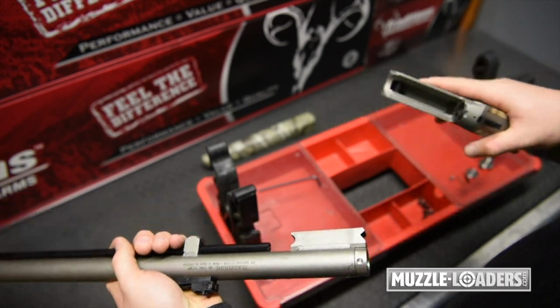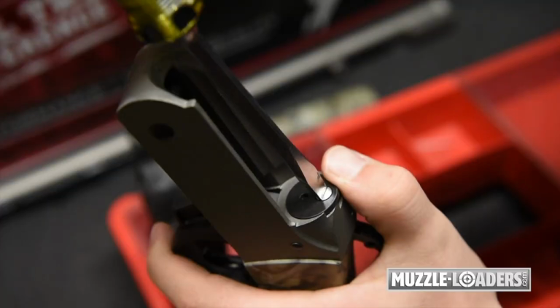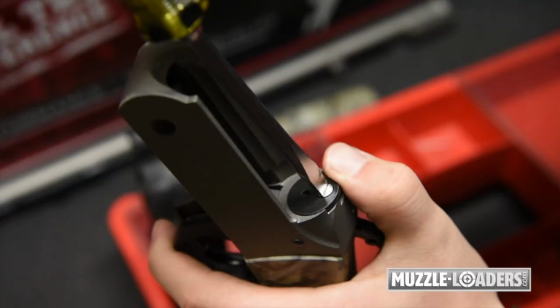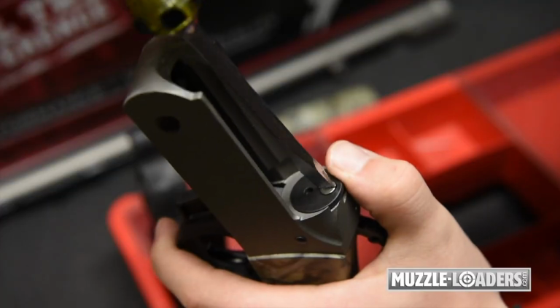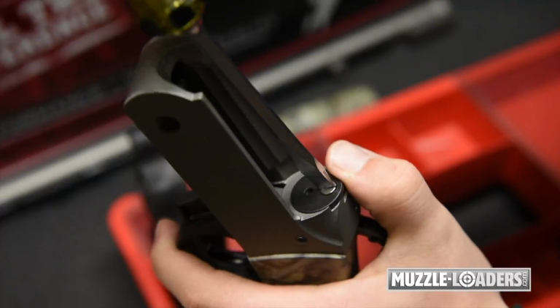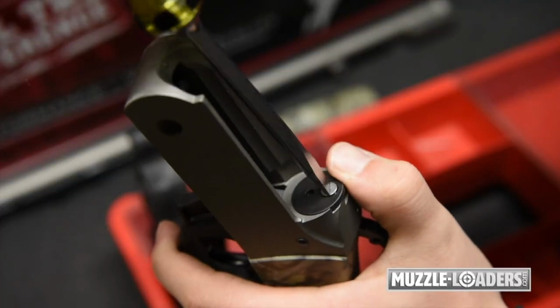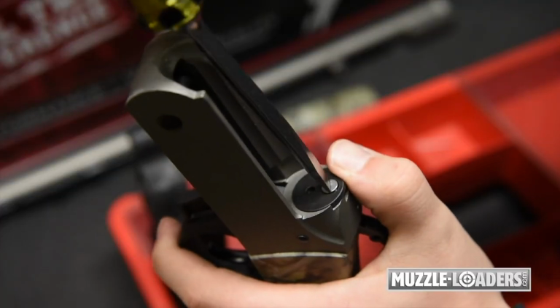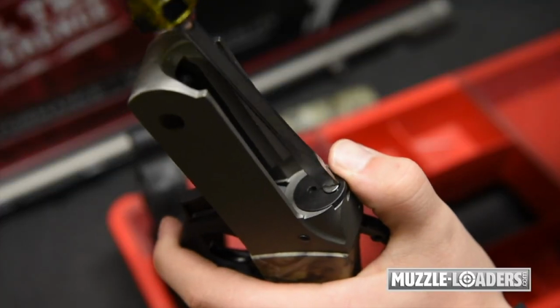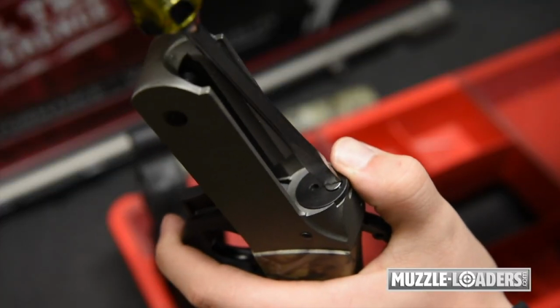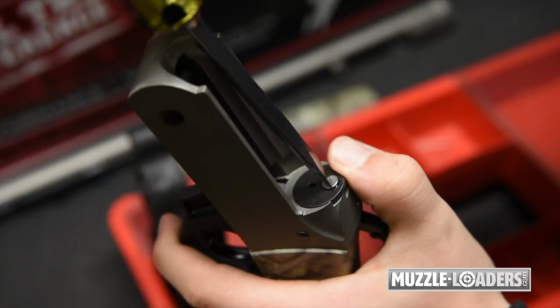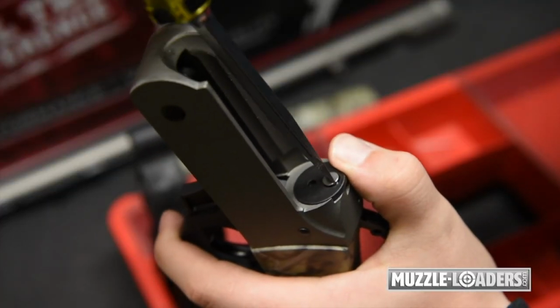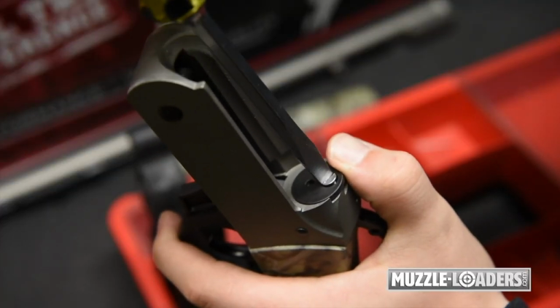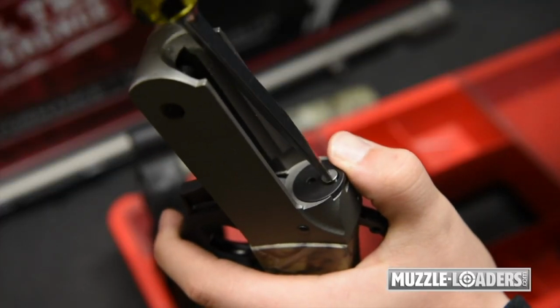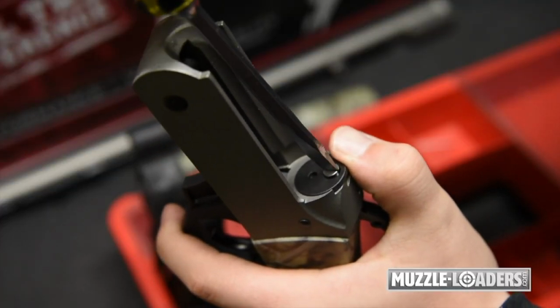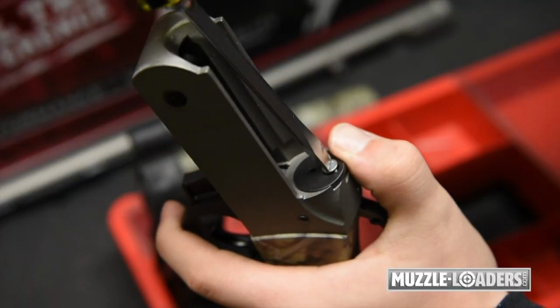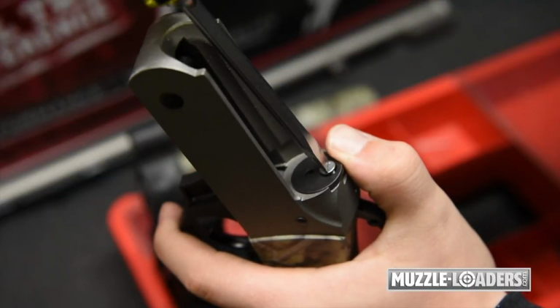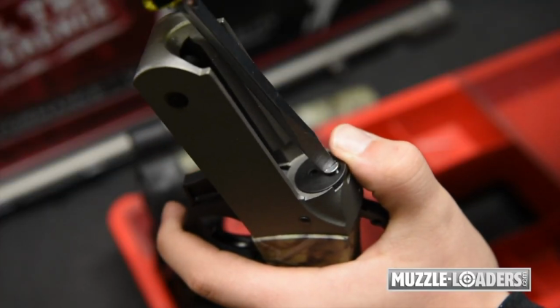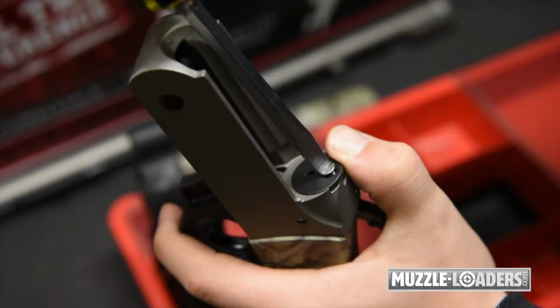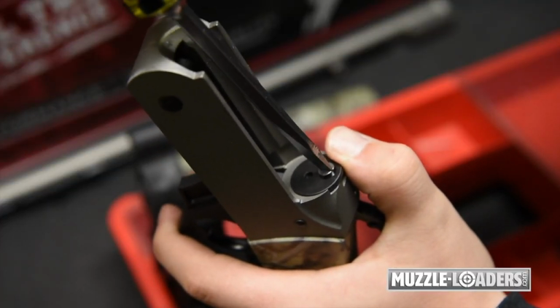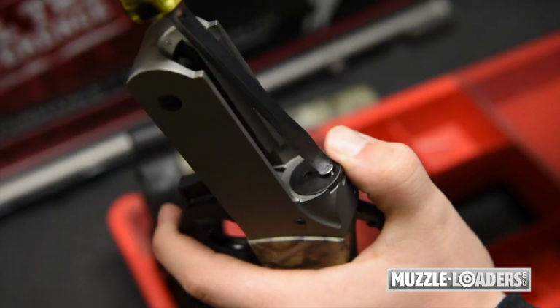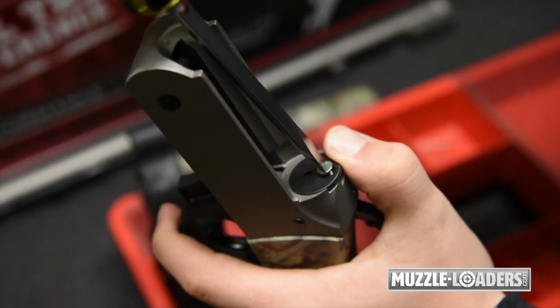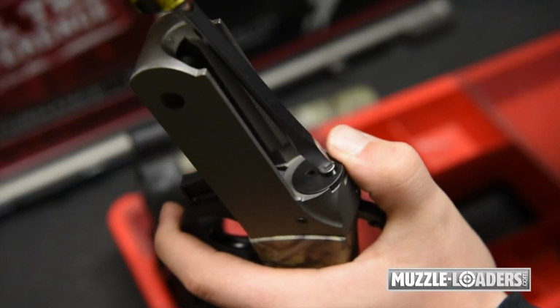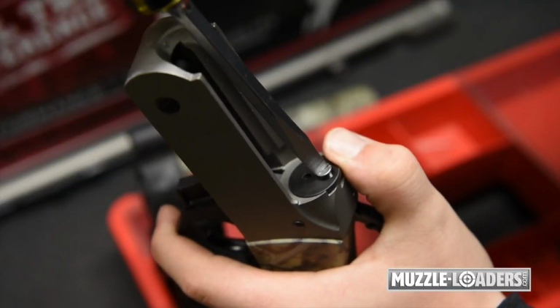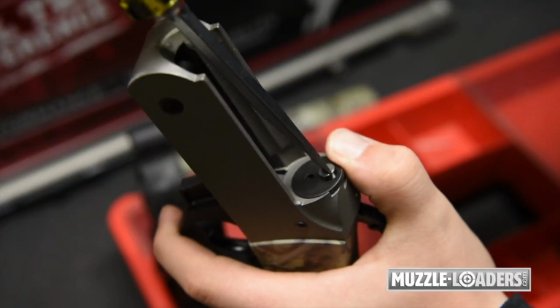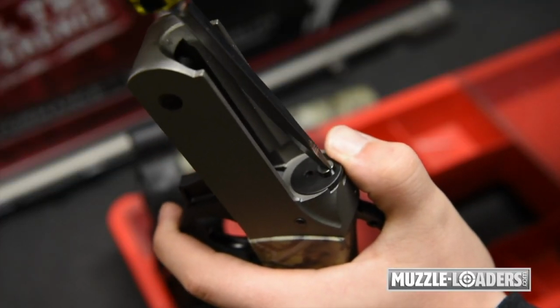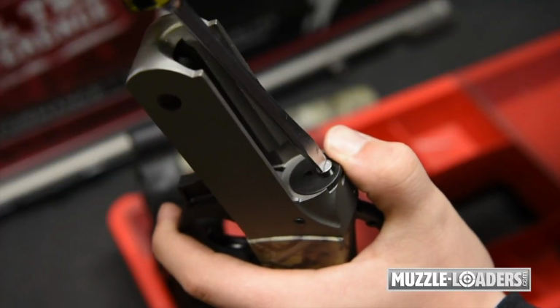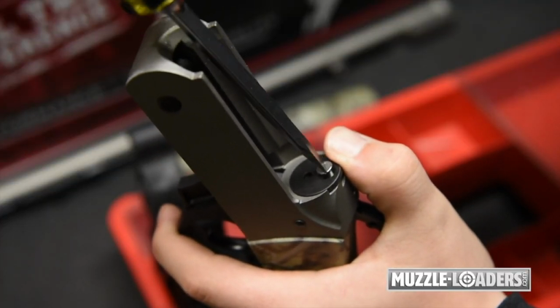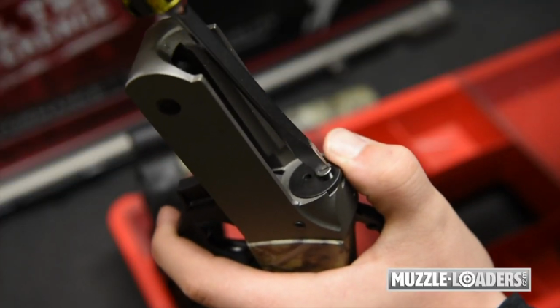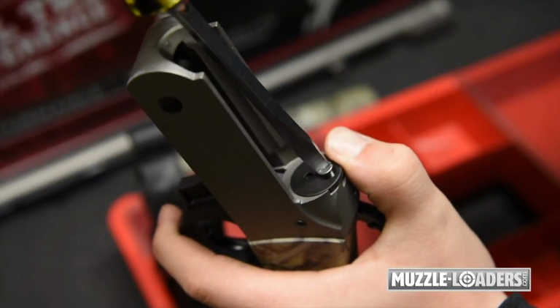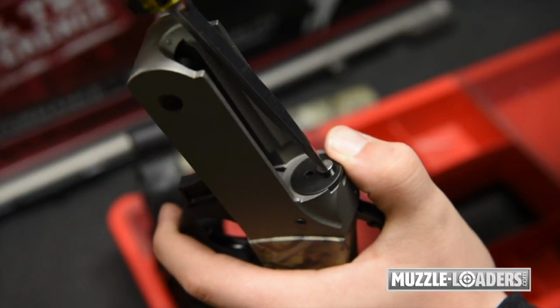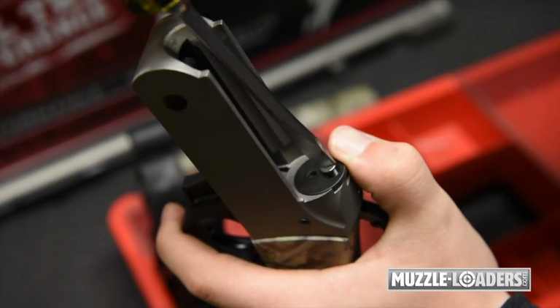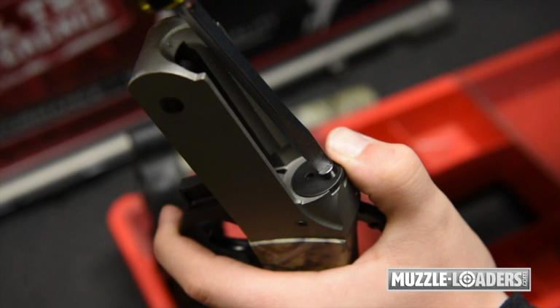The next step is to remove the firing pin bushing from the front of the rifle frame using a flathead screwdriver.